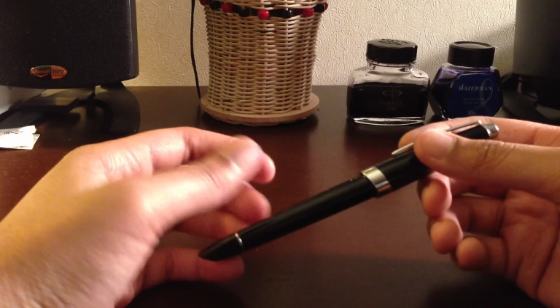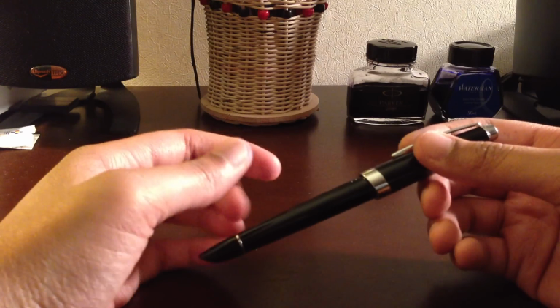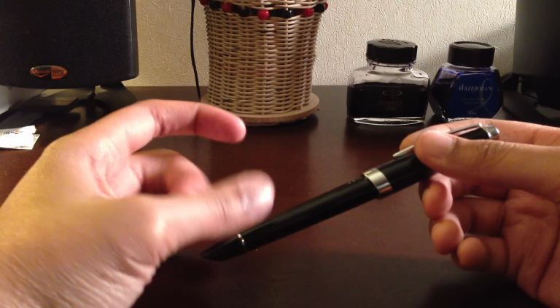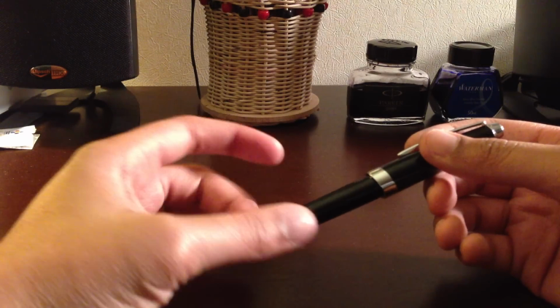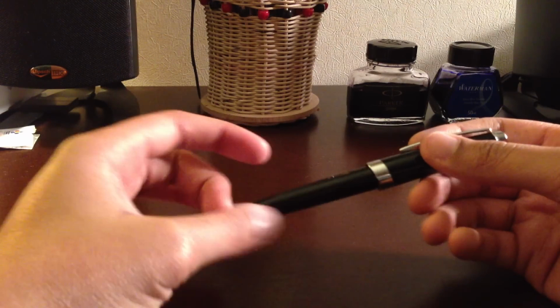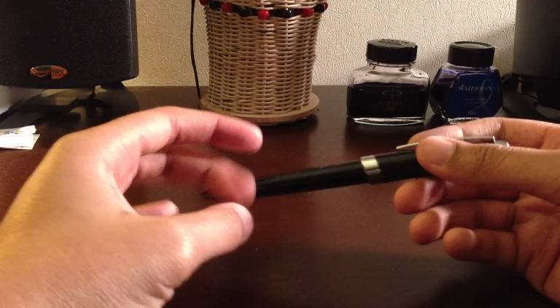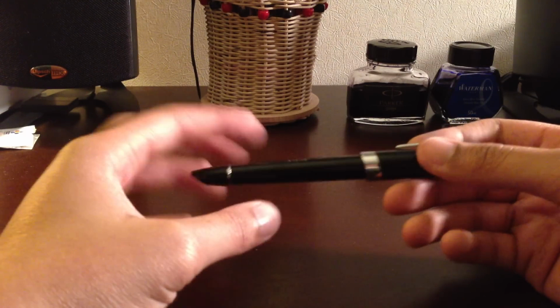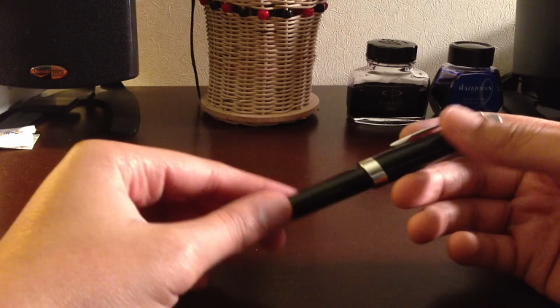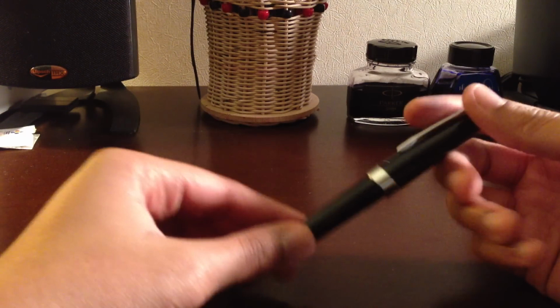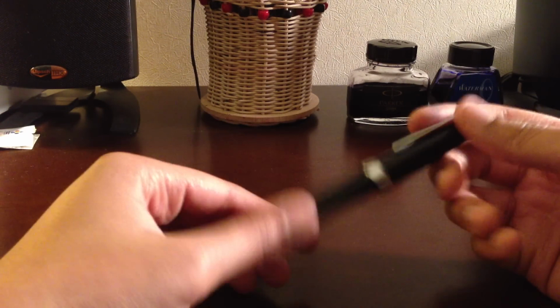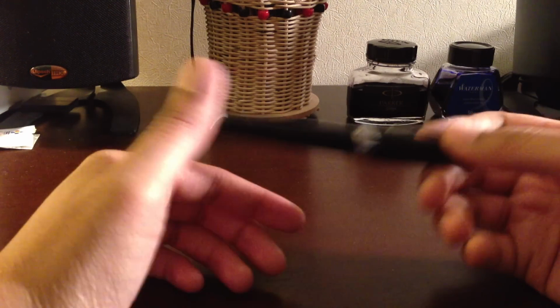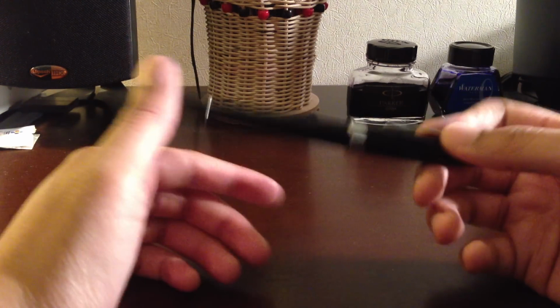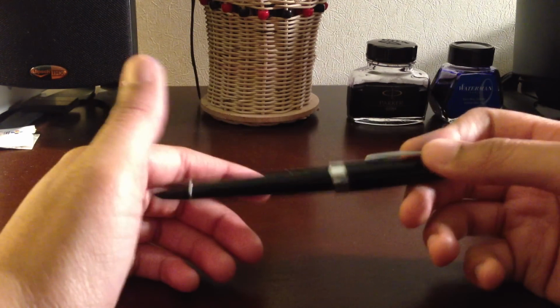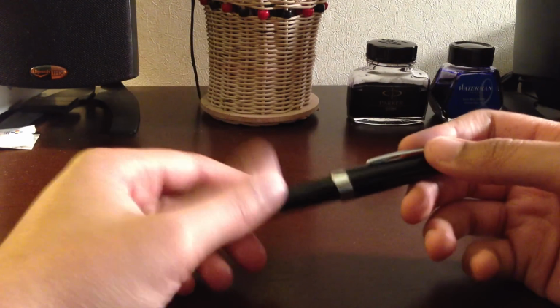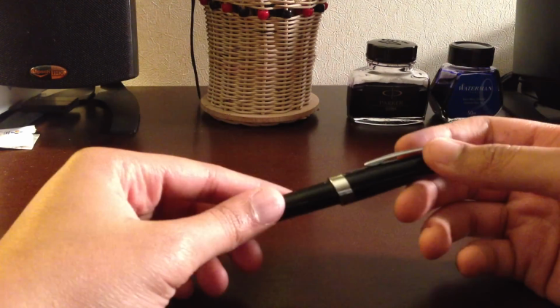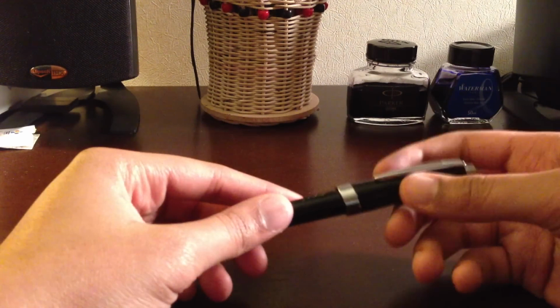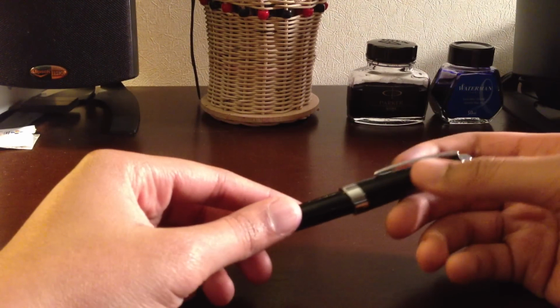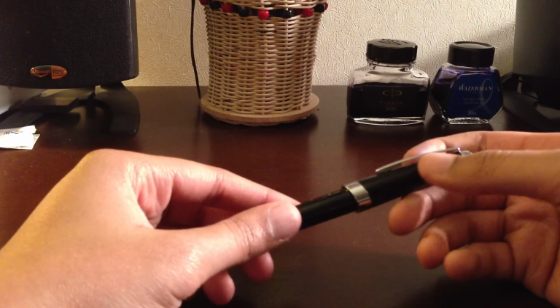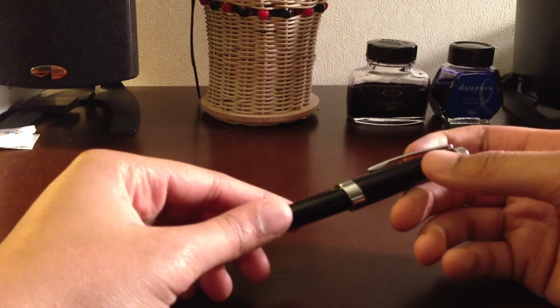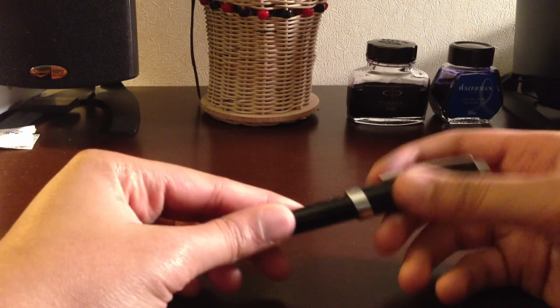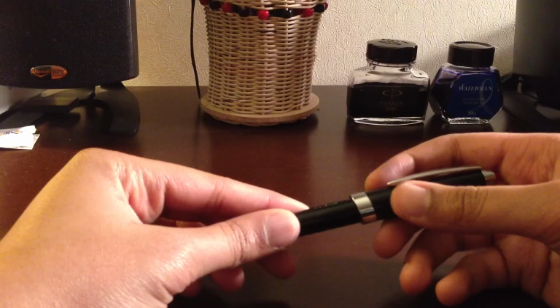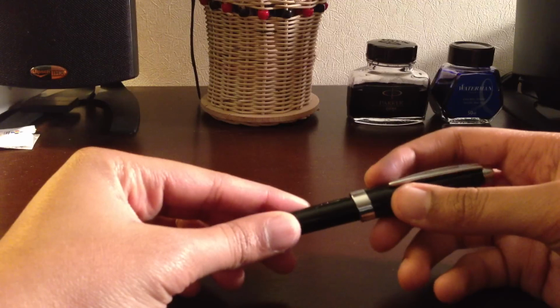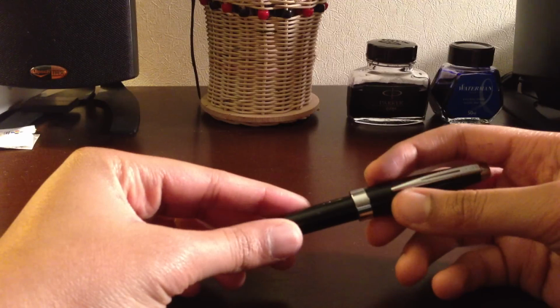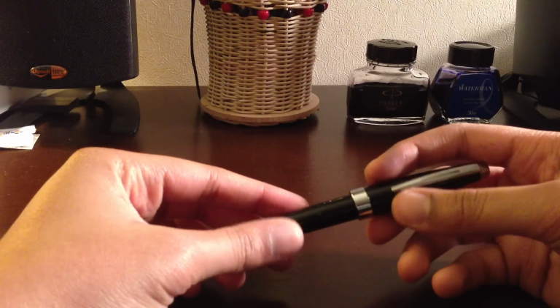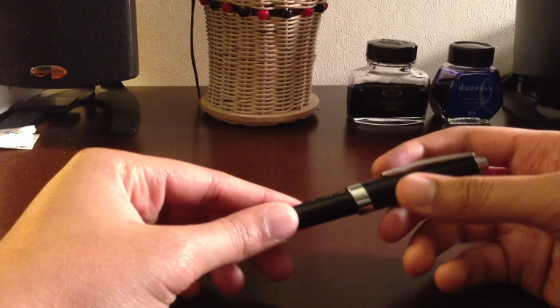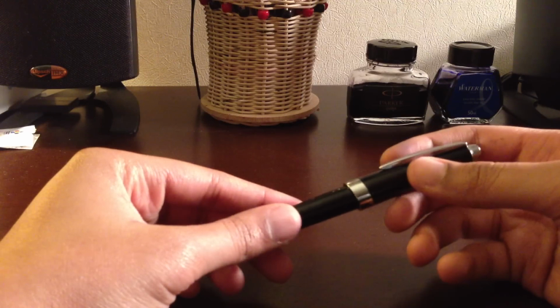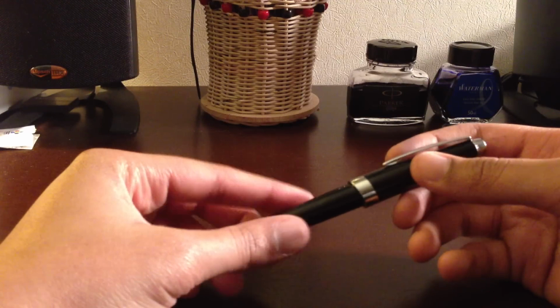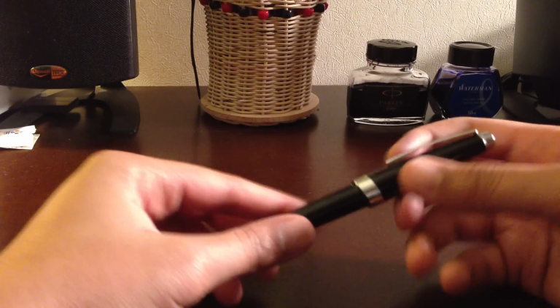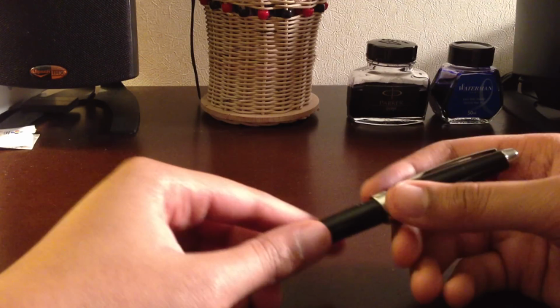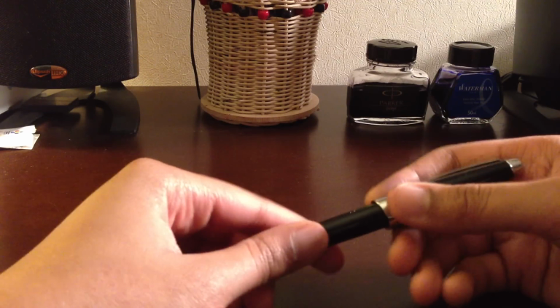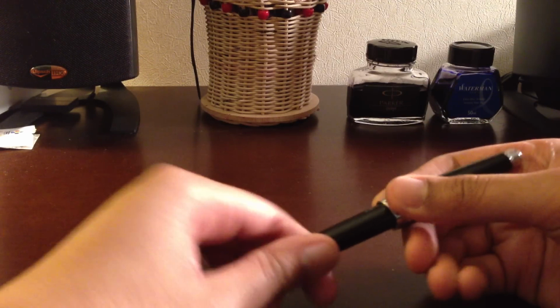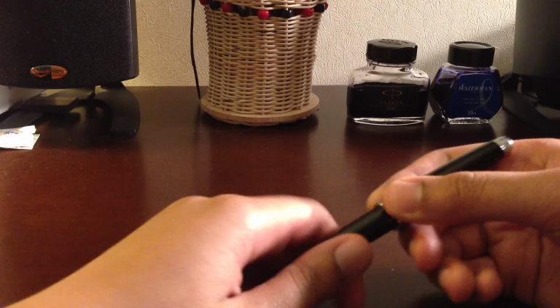But the body is decent. It's a relatively lightweight pen. So let's start with the cap.